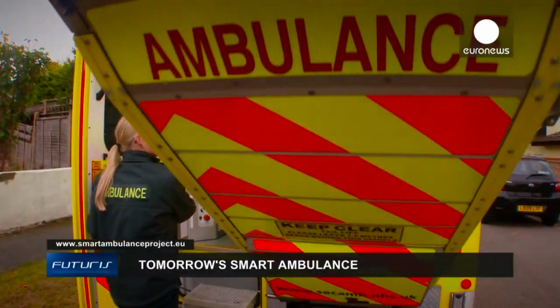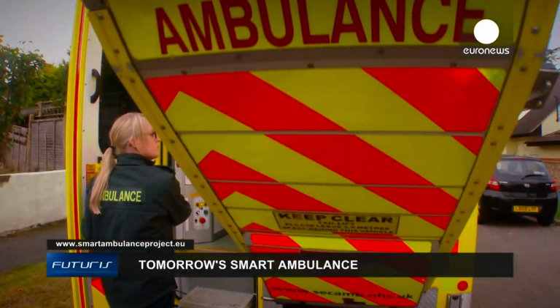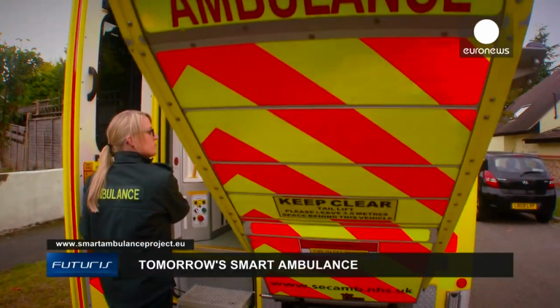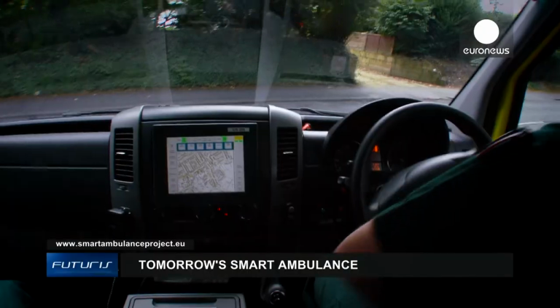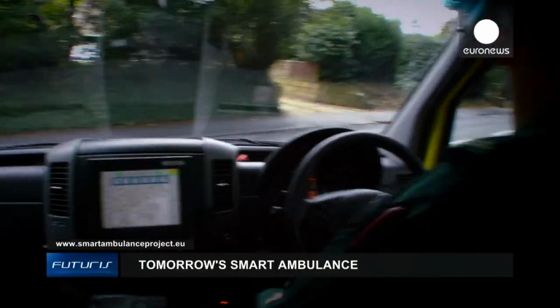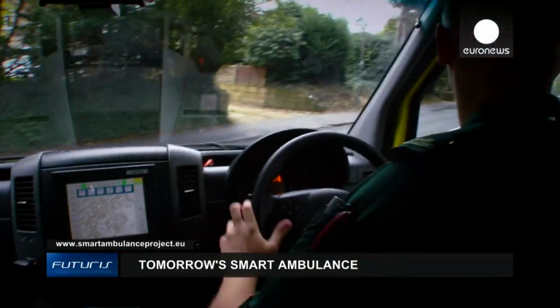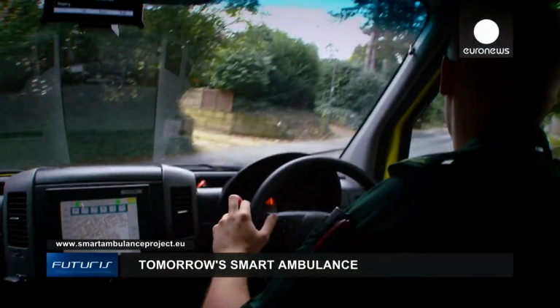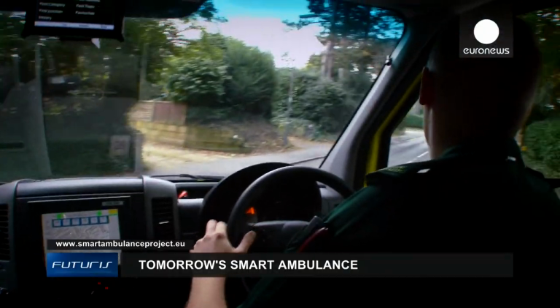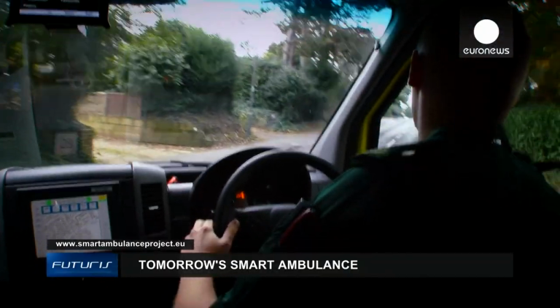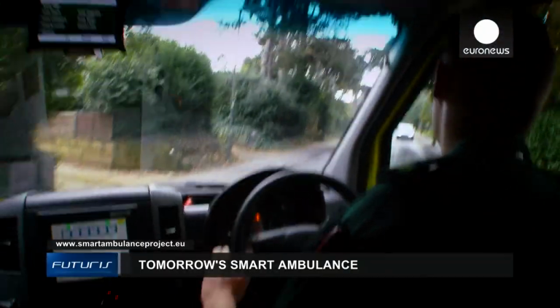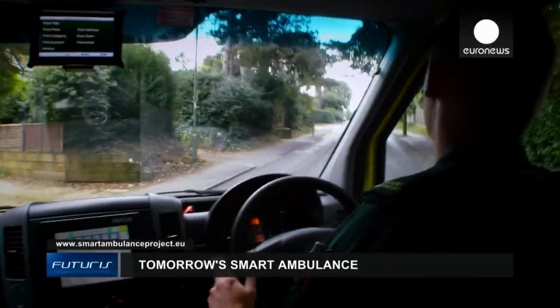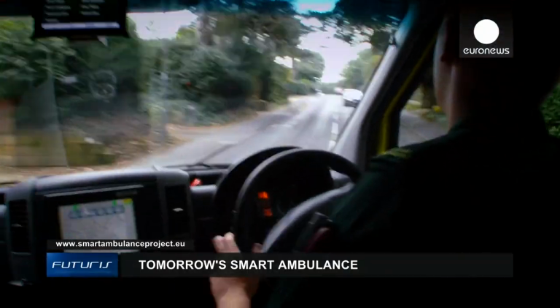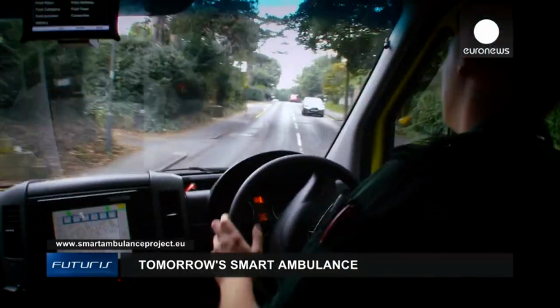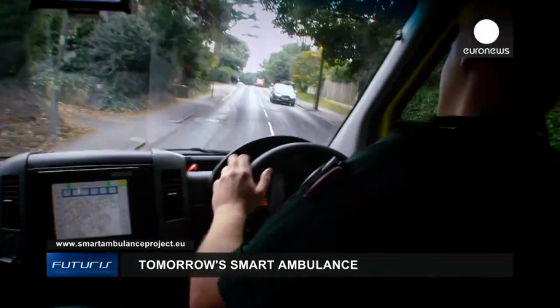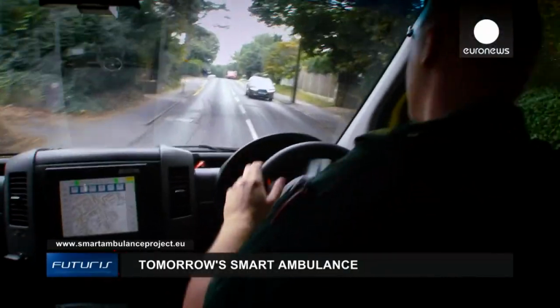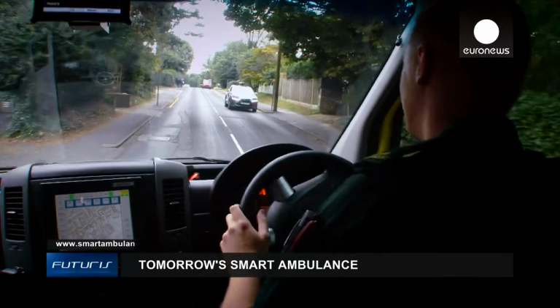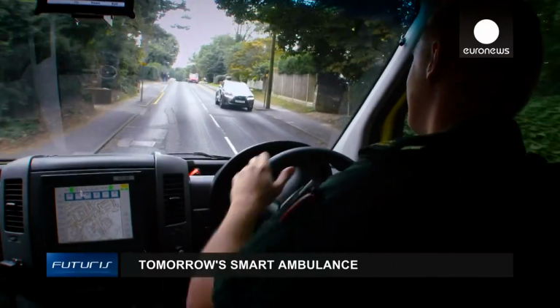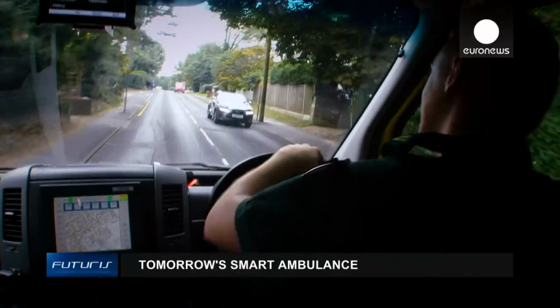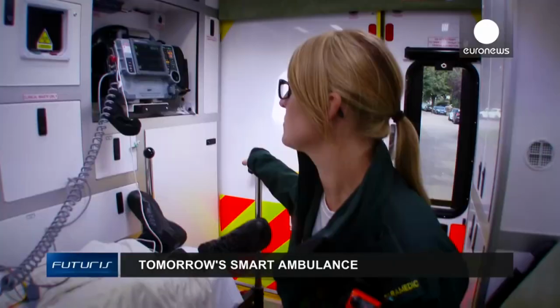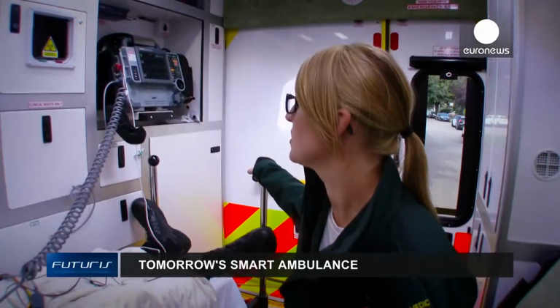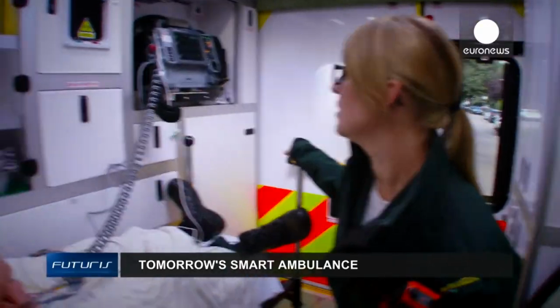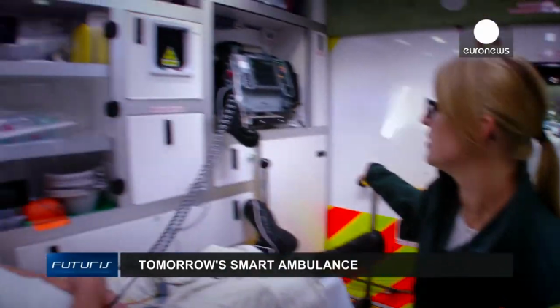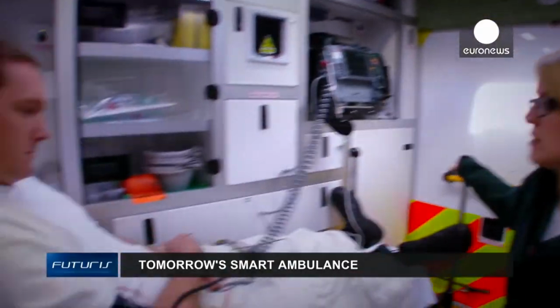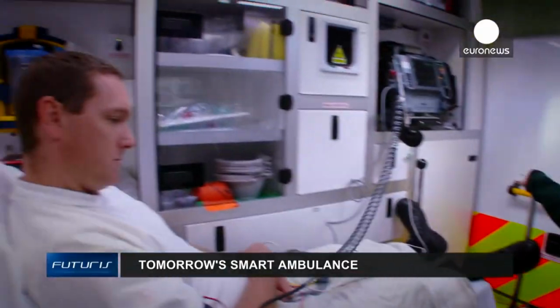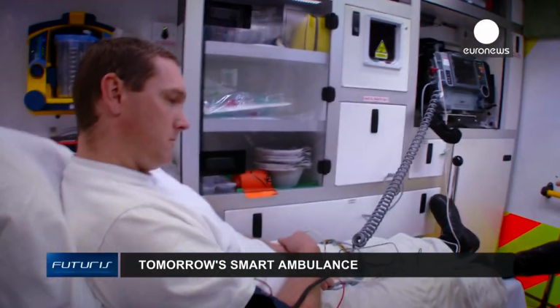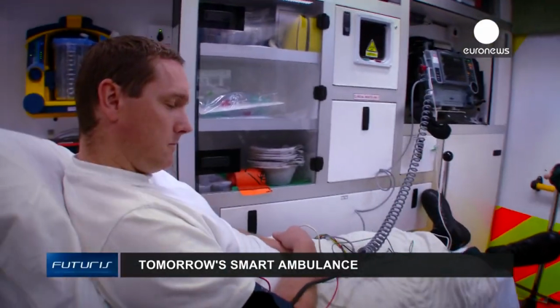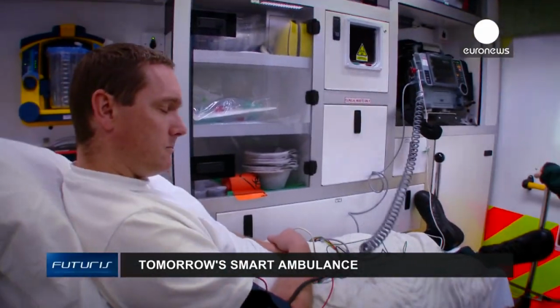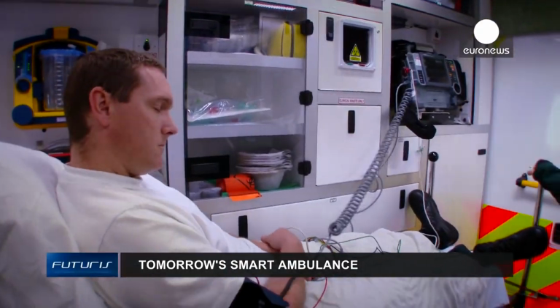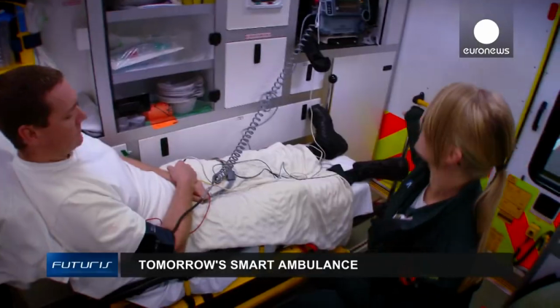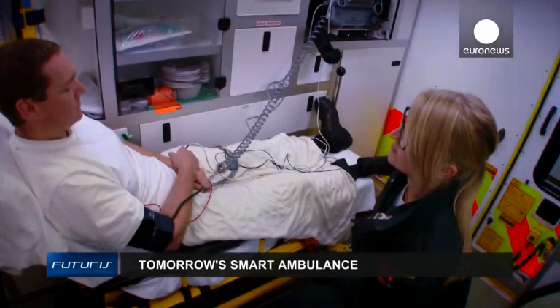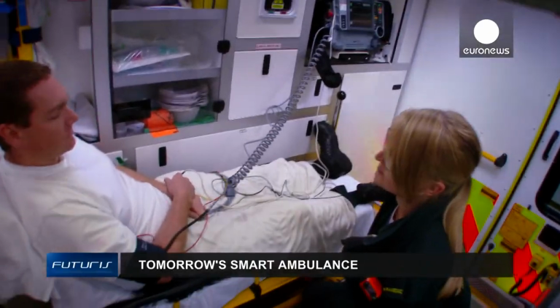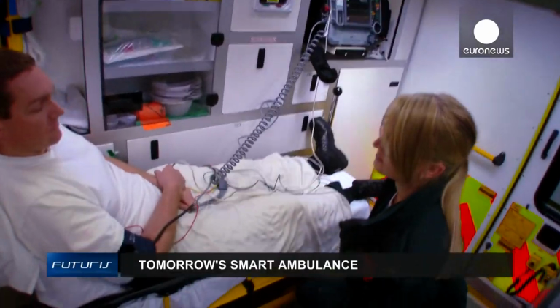It's hoped these ambulances will soon be offering a higher standard of potentially life-saving emergency treatment in many EU countries.